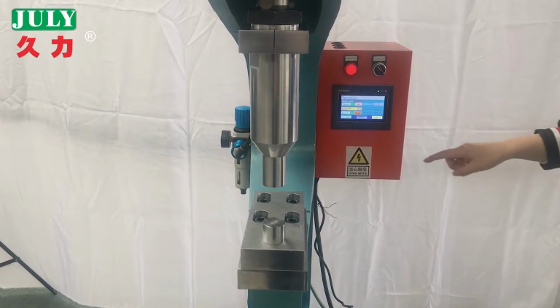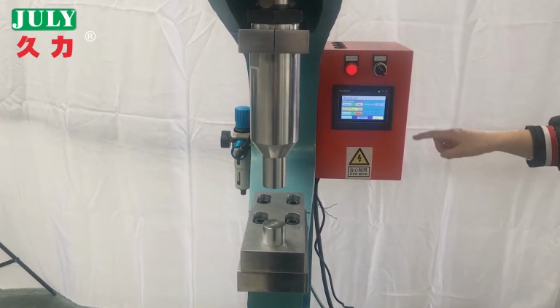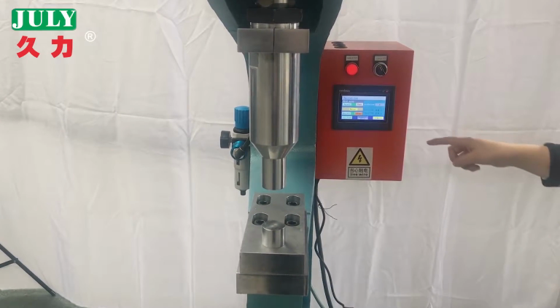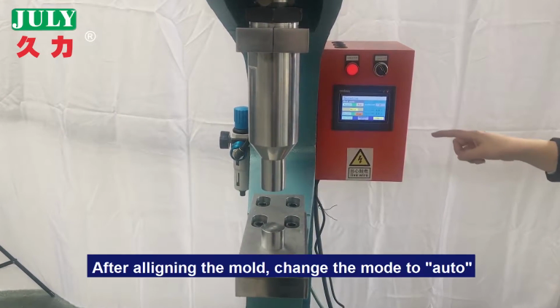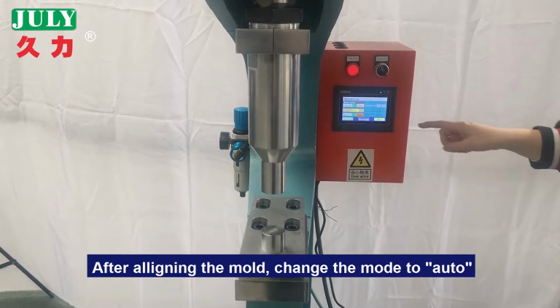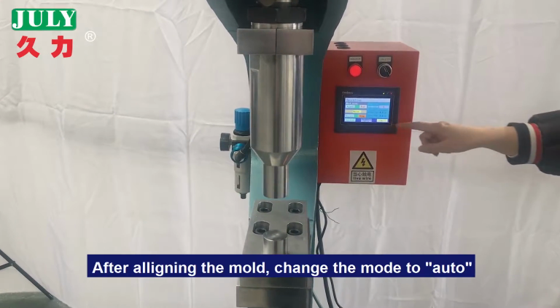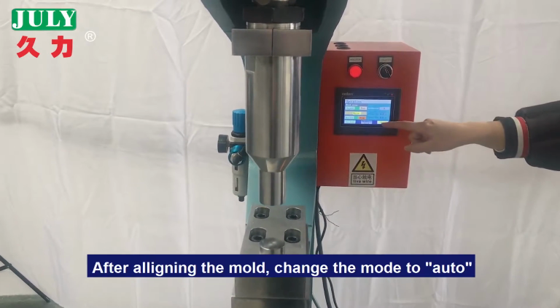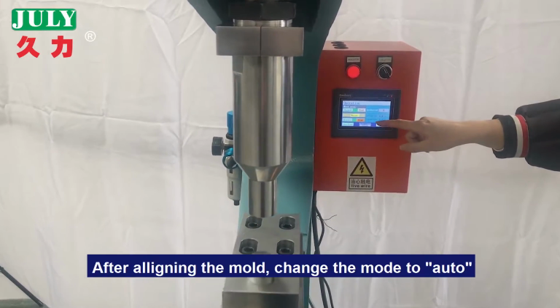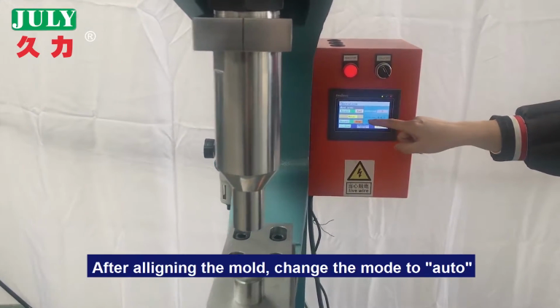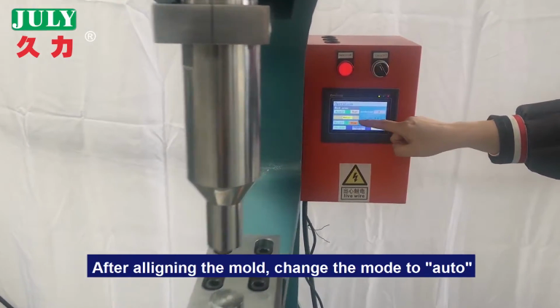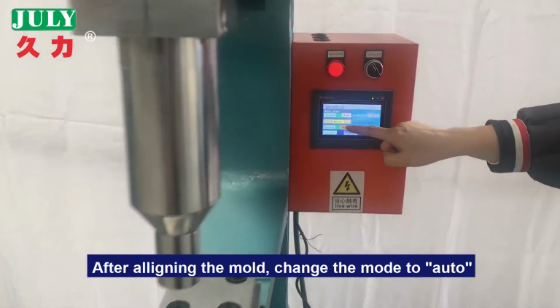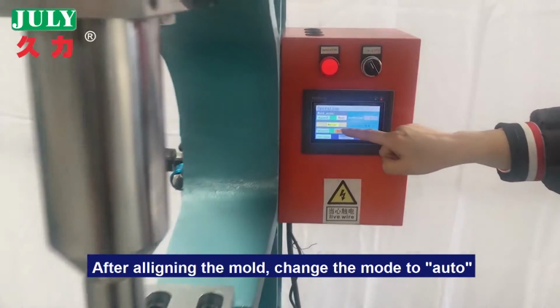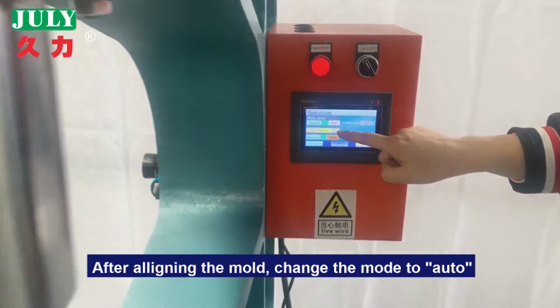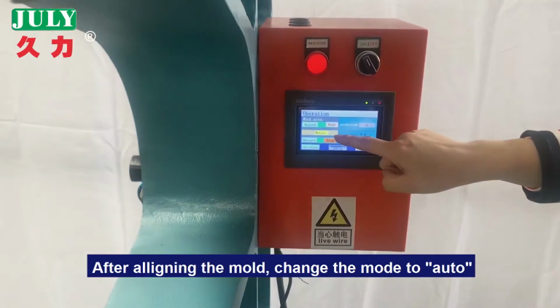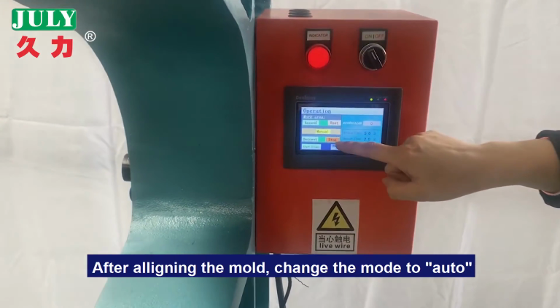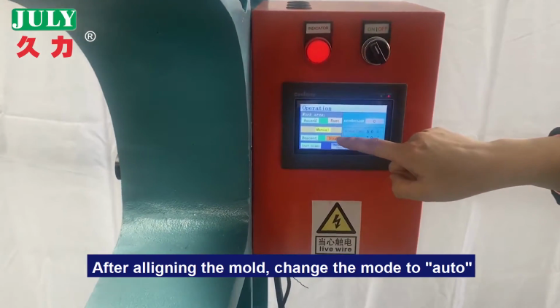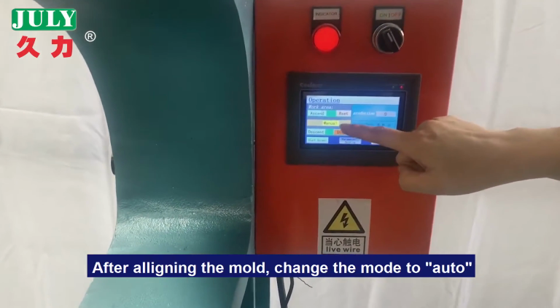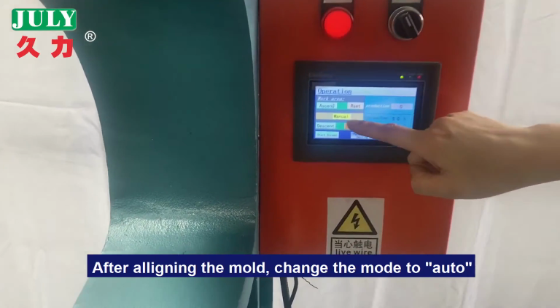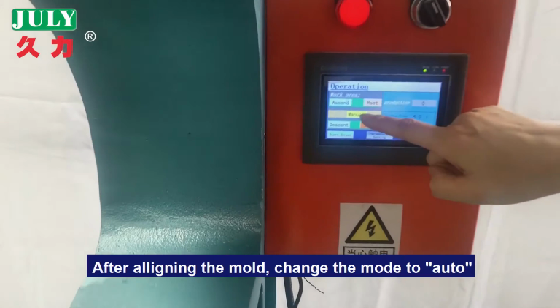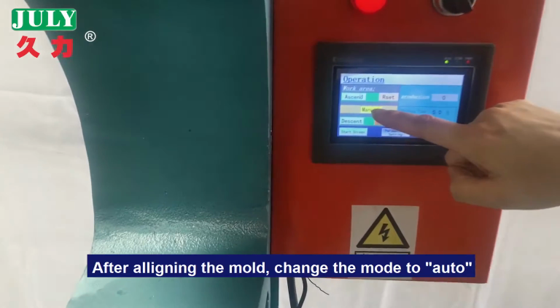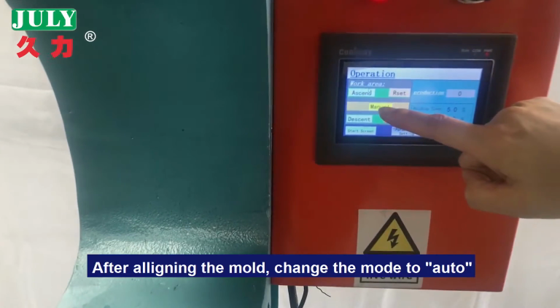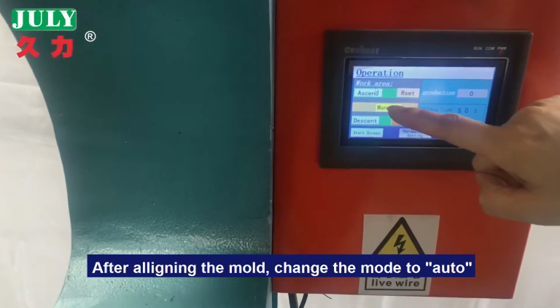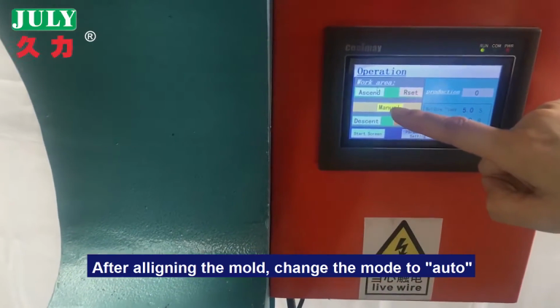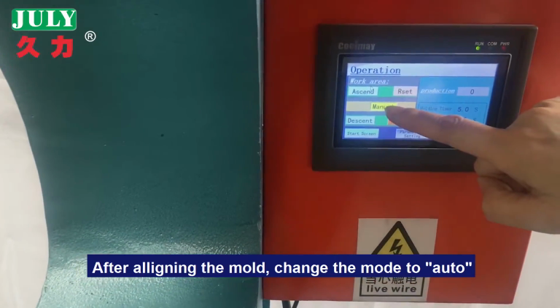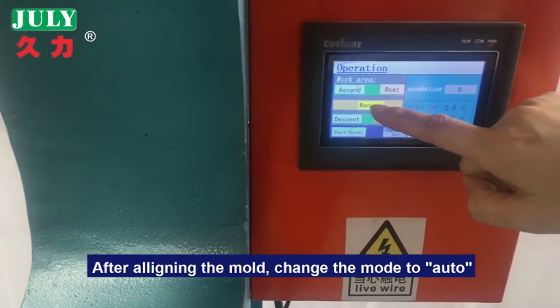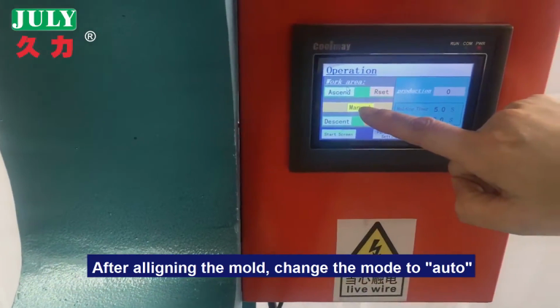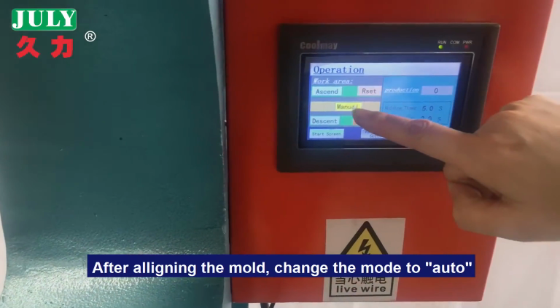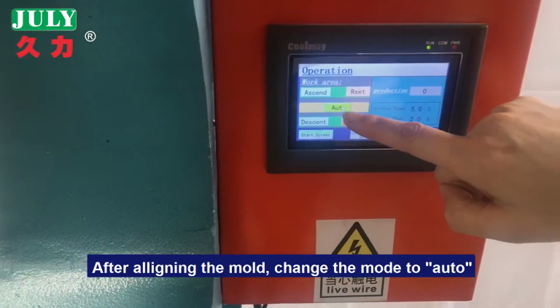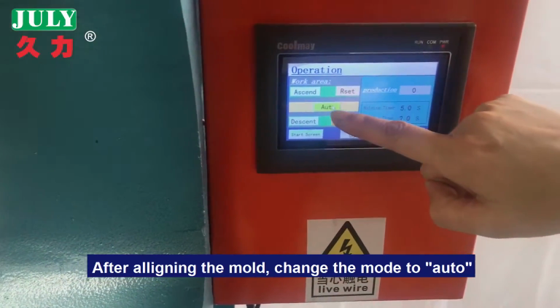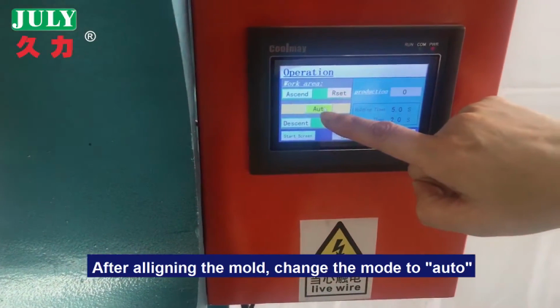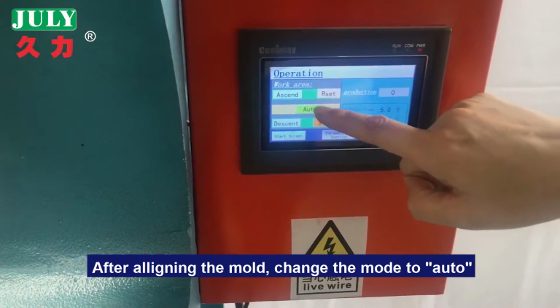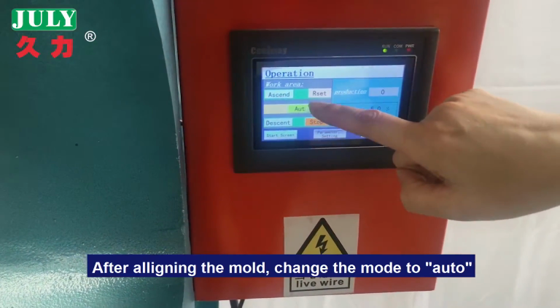After aligning the mold, change the mode to automatic.